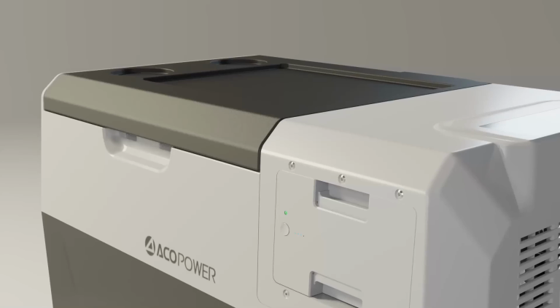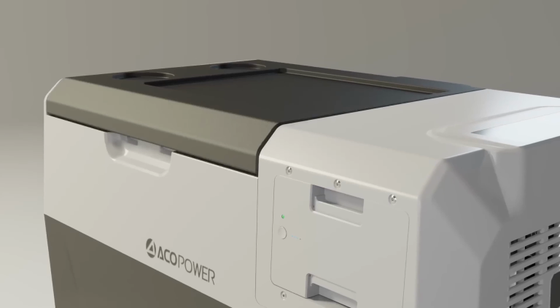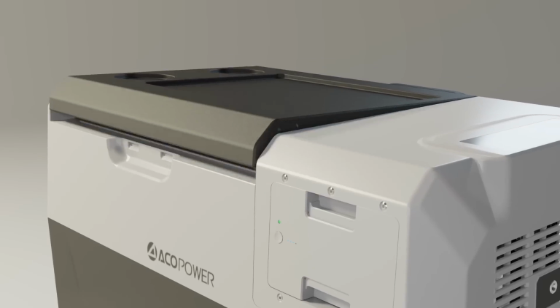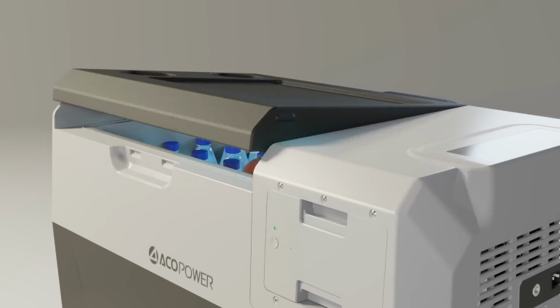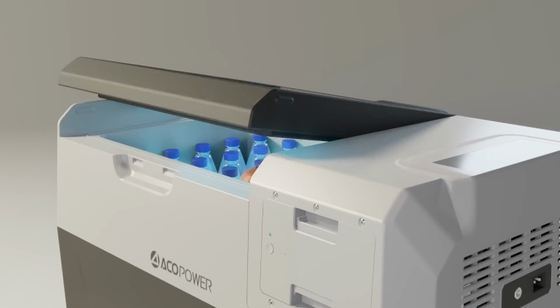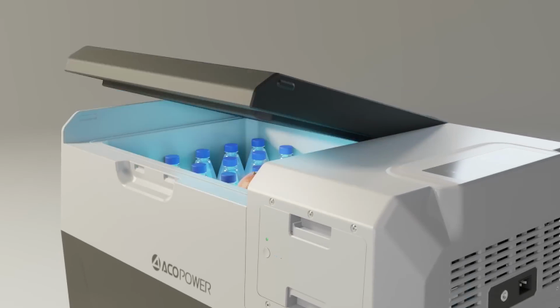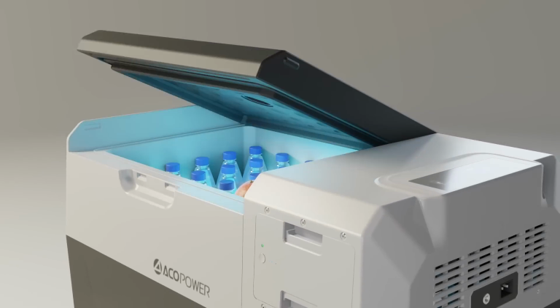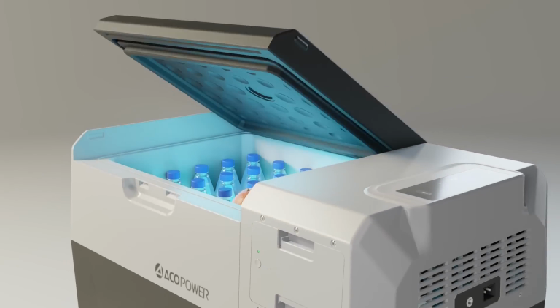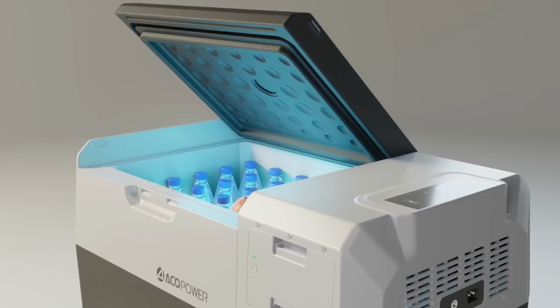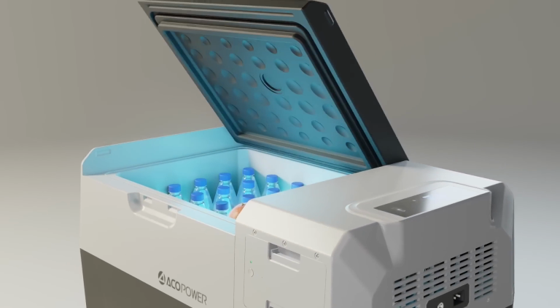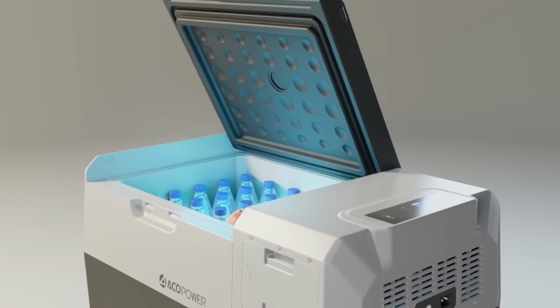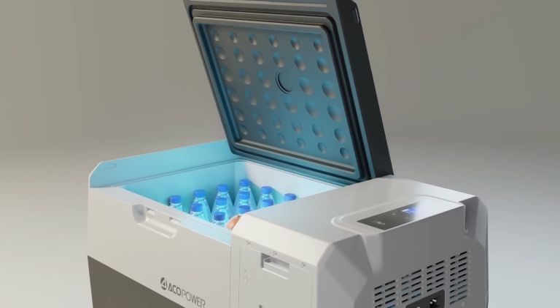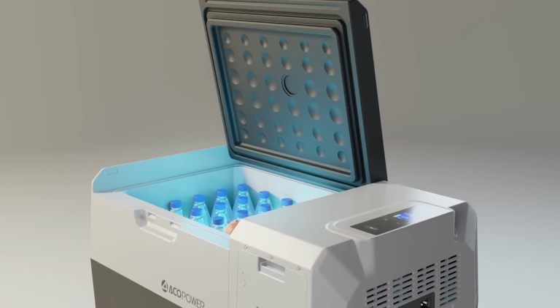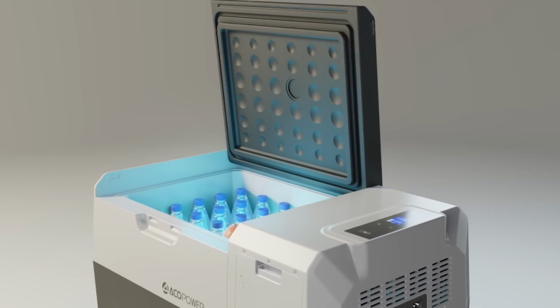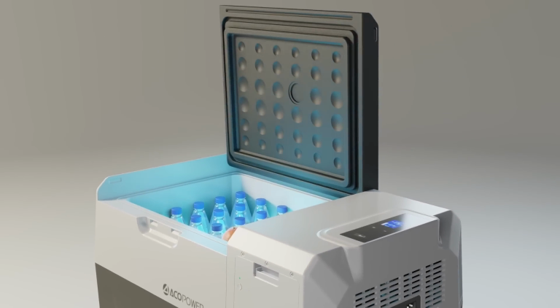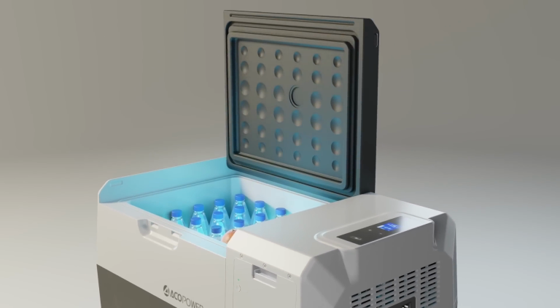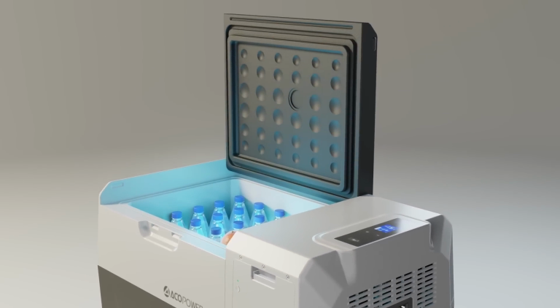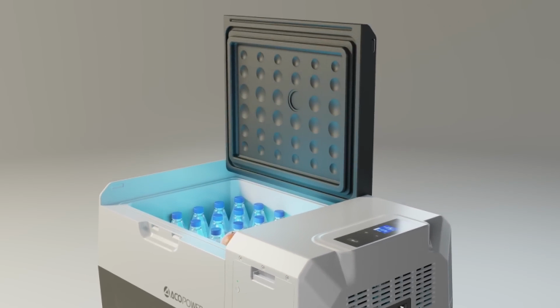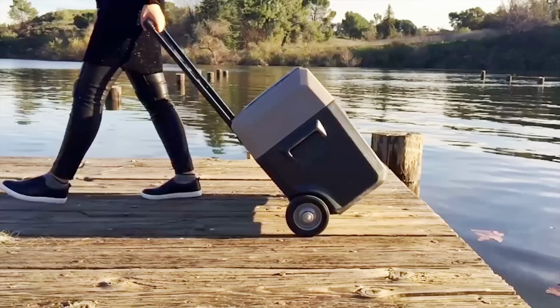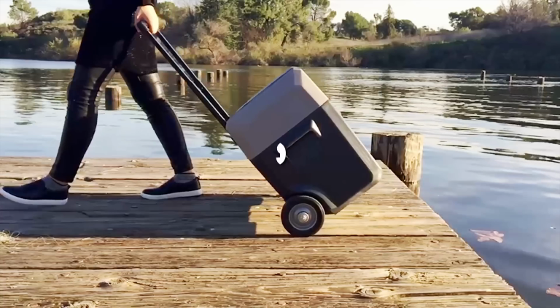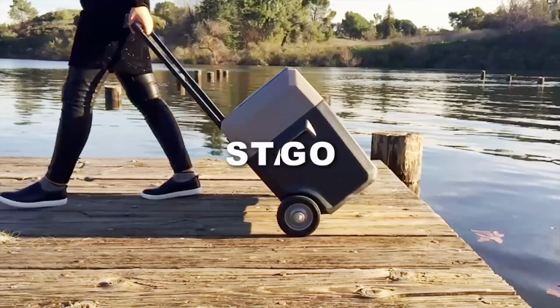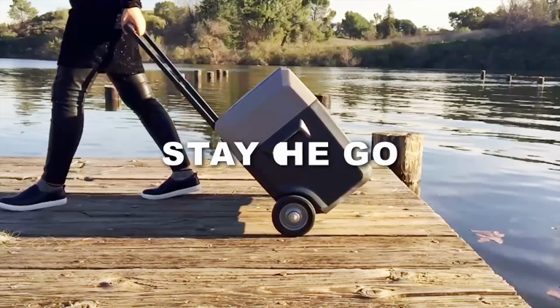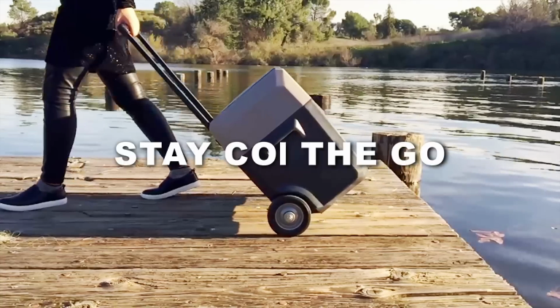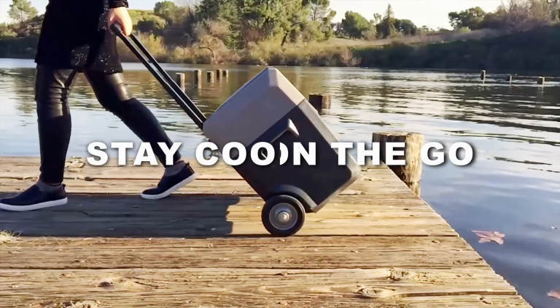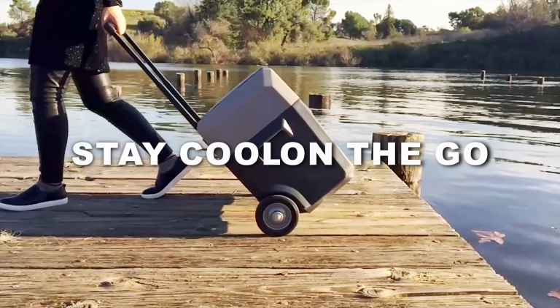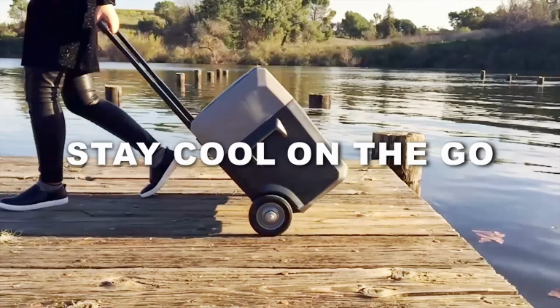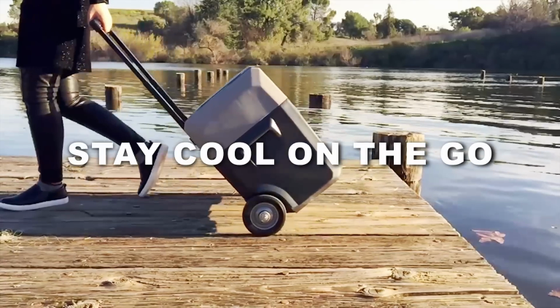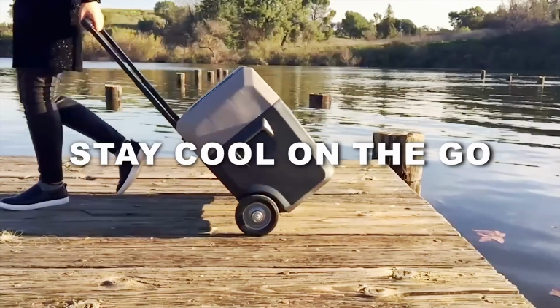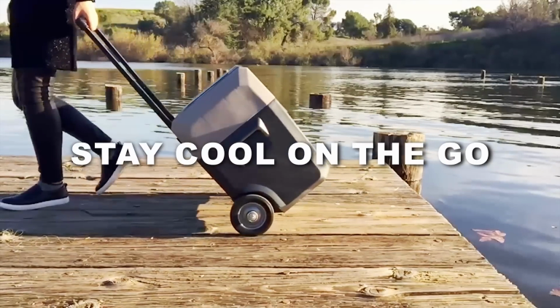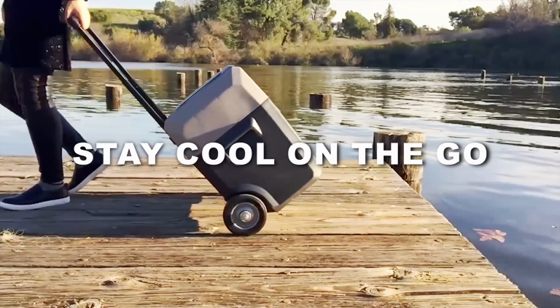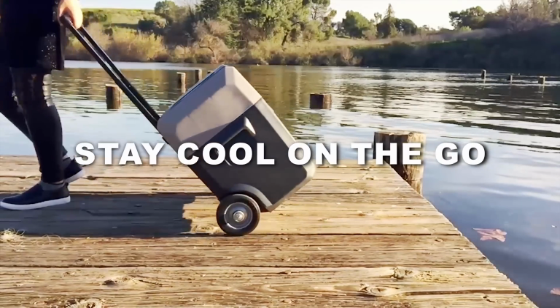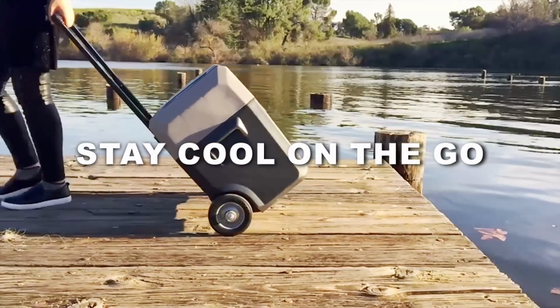We hope you enjoy Lion Cooler, a new way to stay cool on the go.